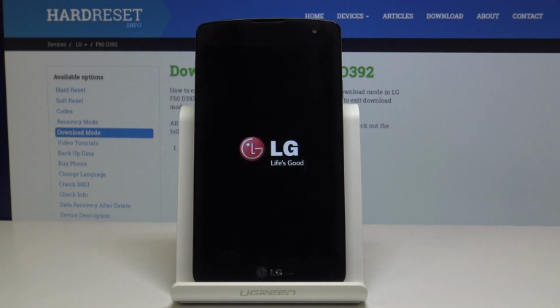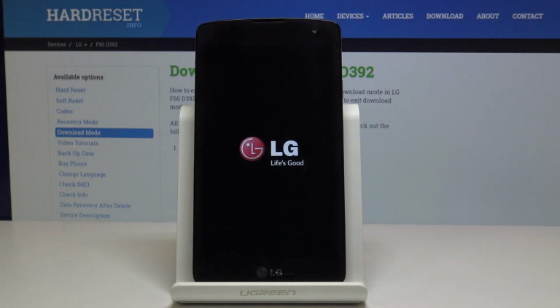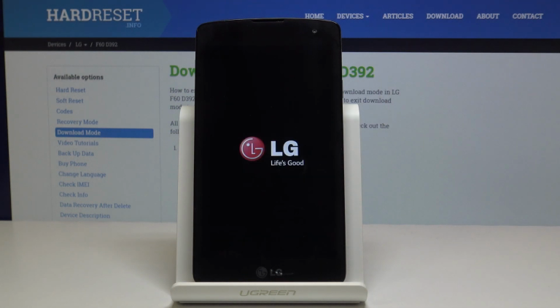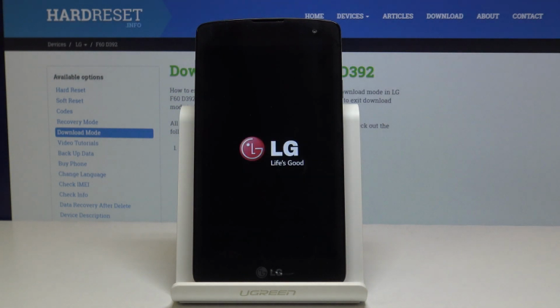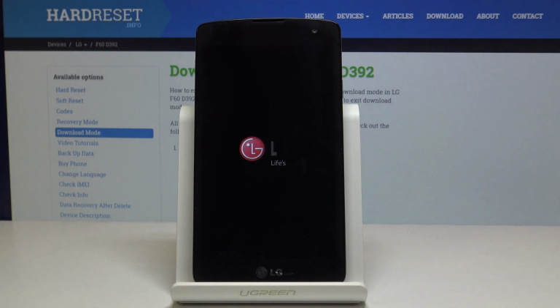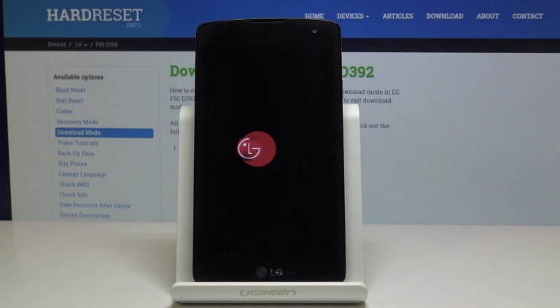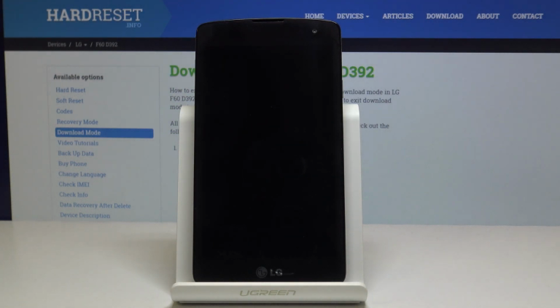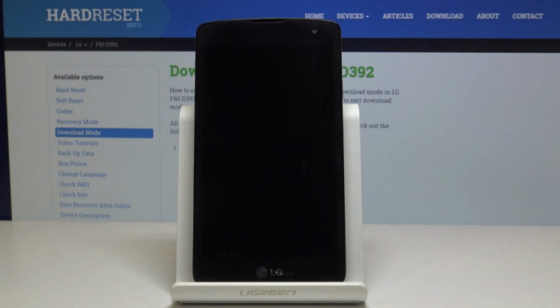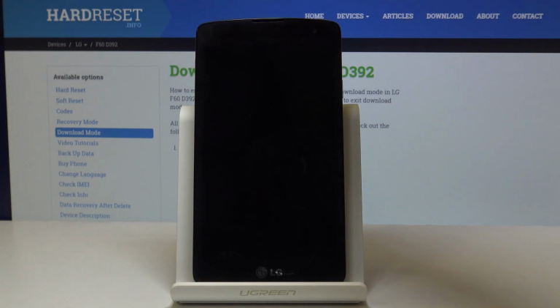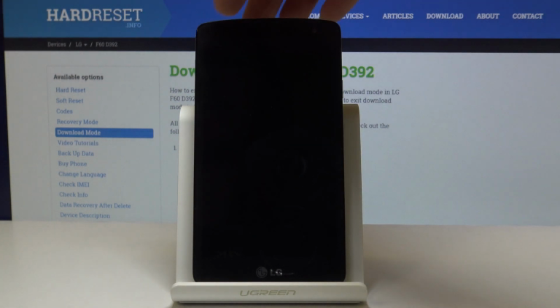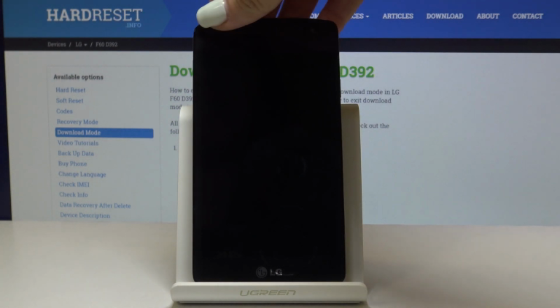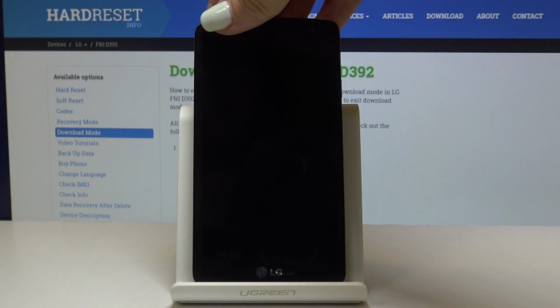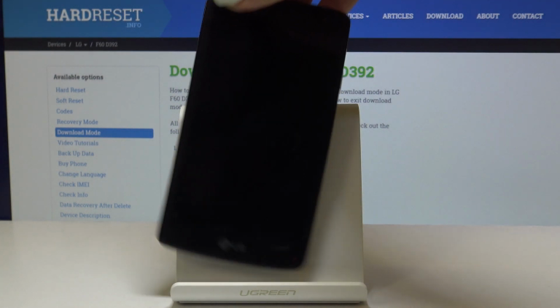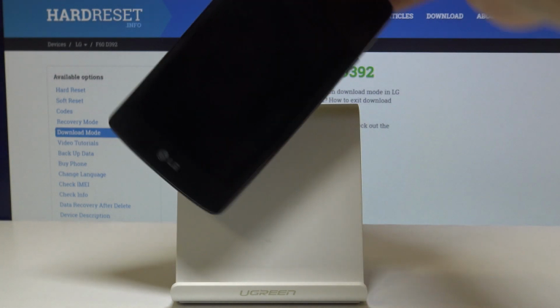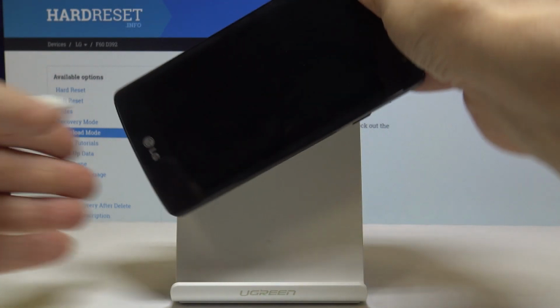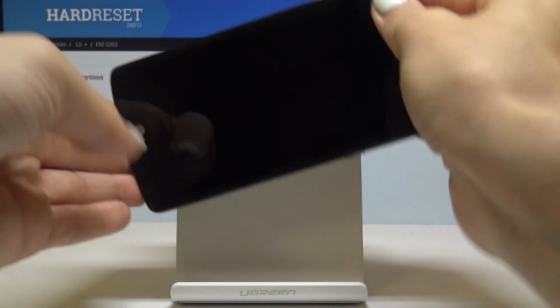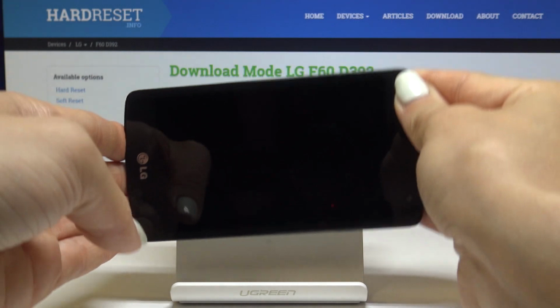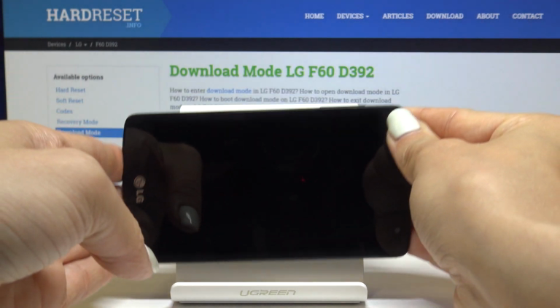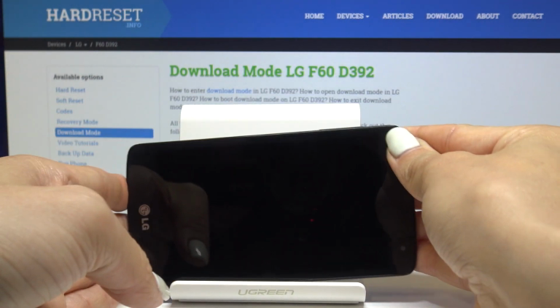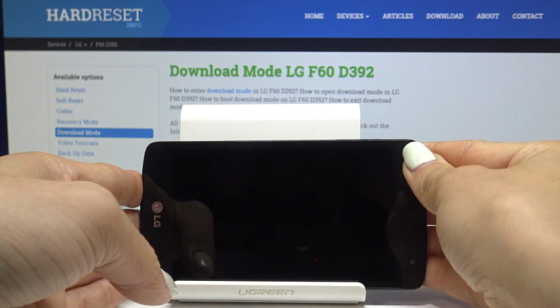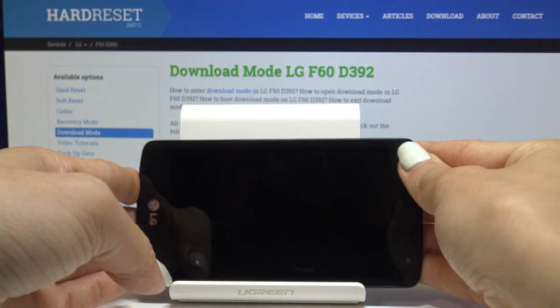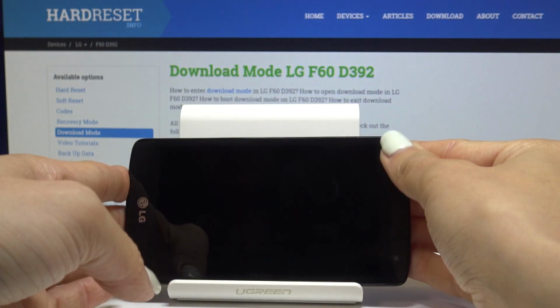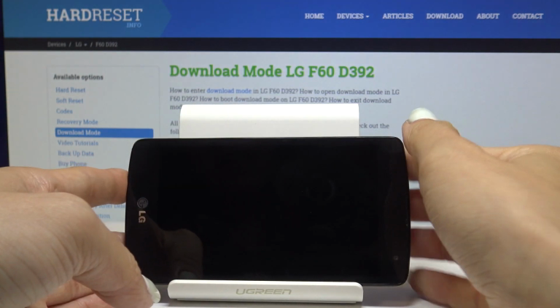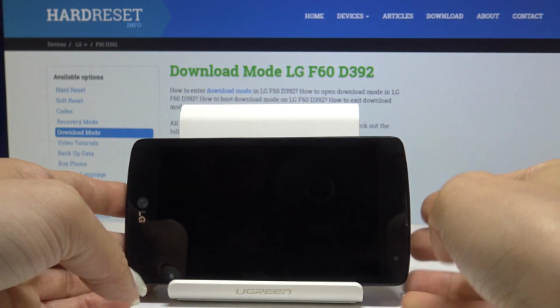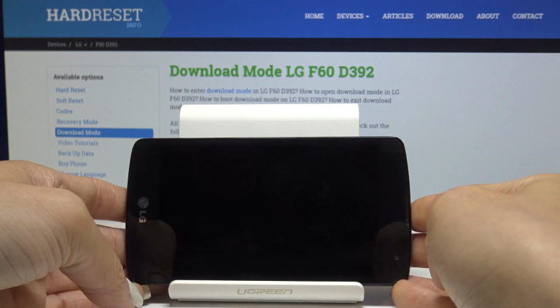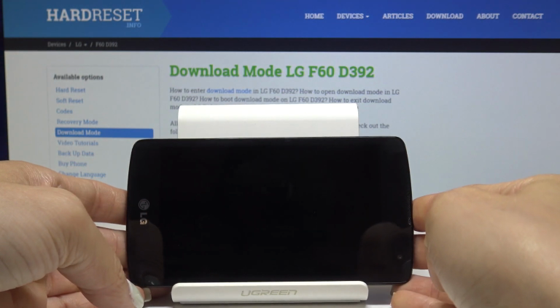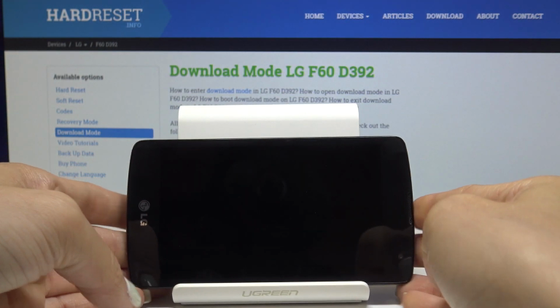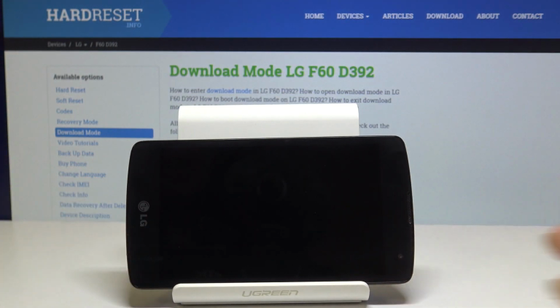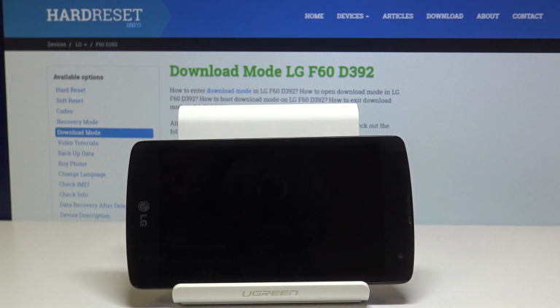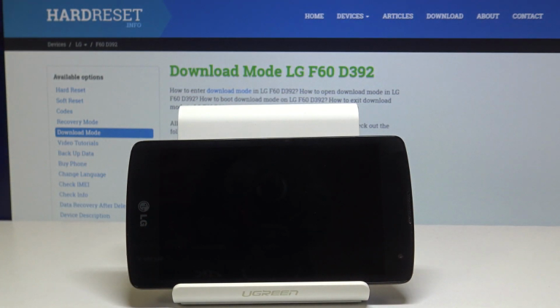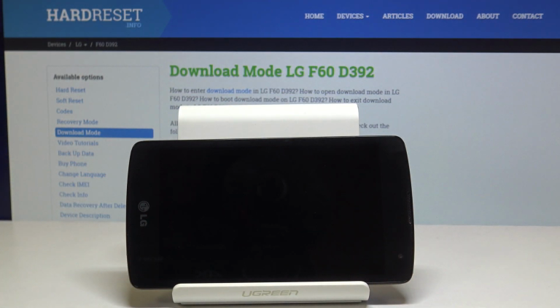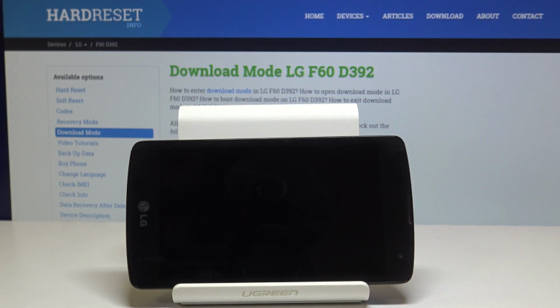Now wait a couple of seconds. Meanwhile you can turn your device around and prepare a USB cable.